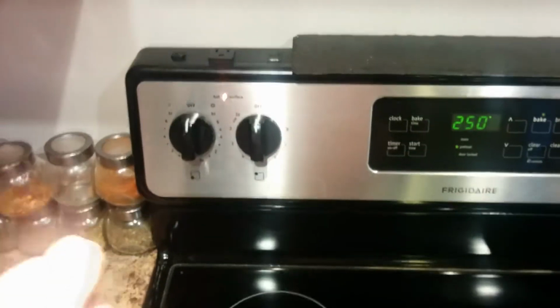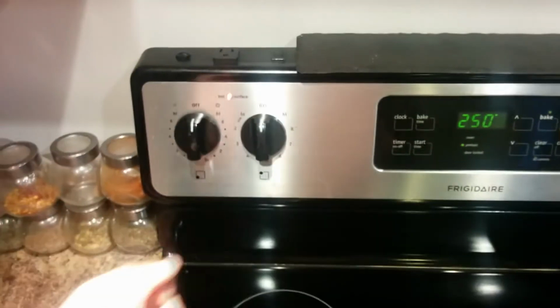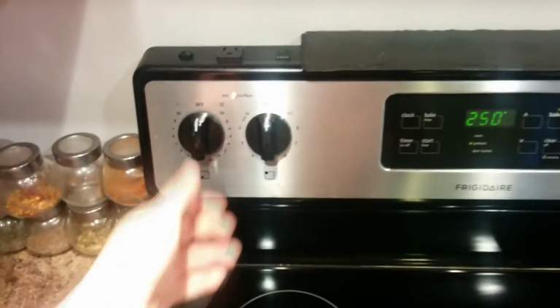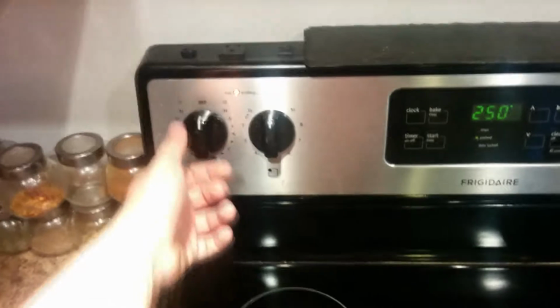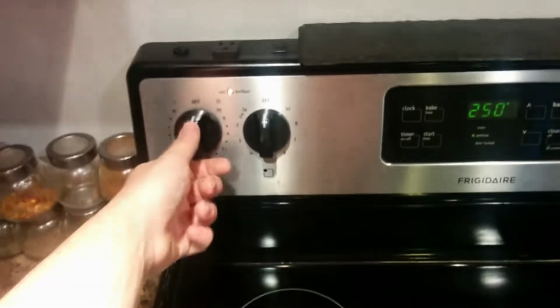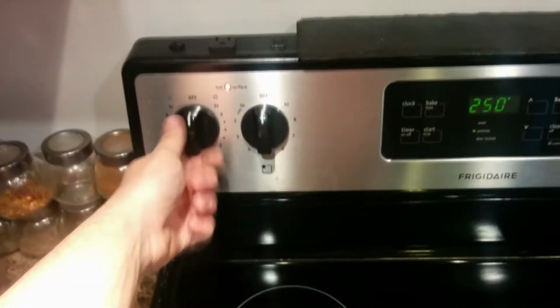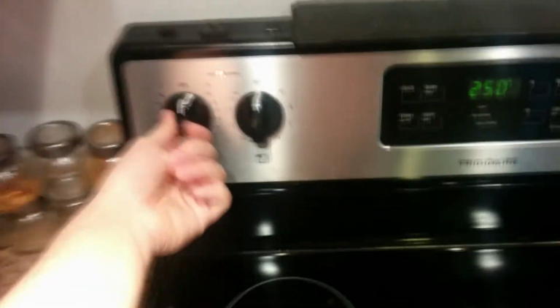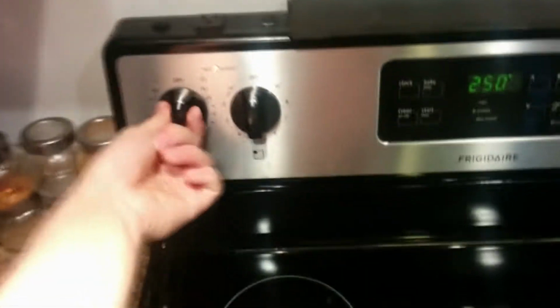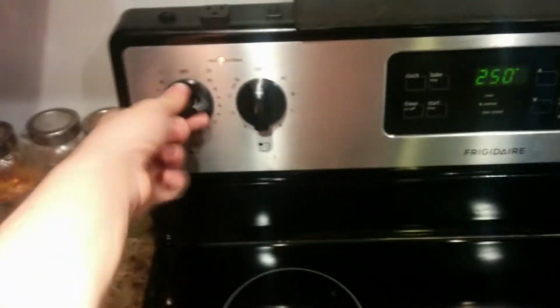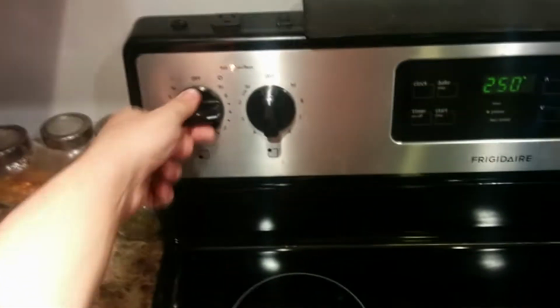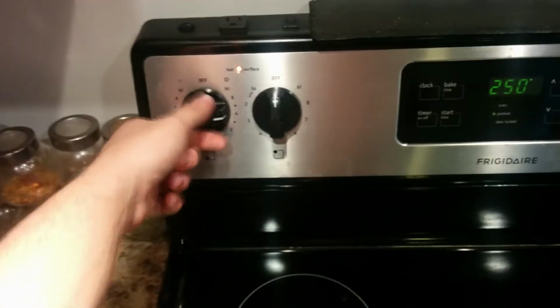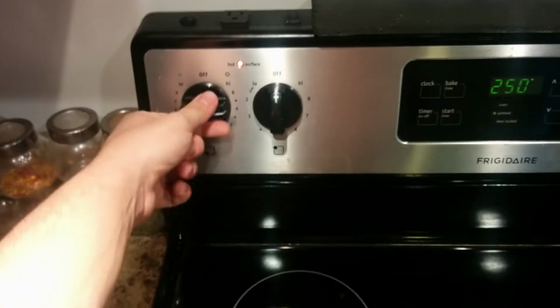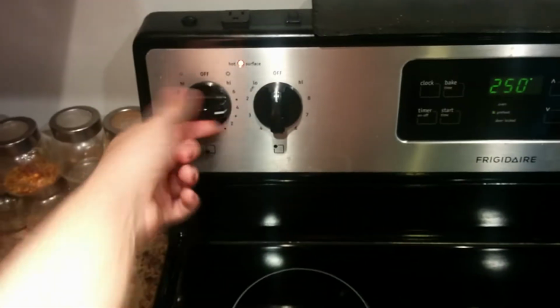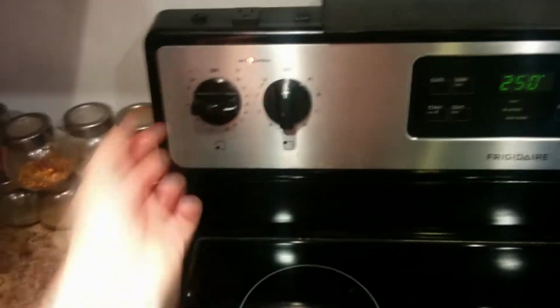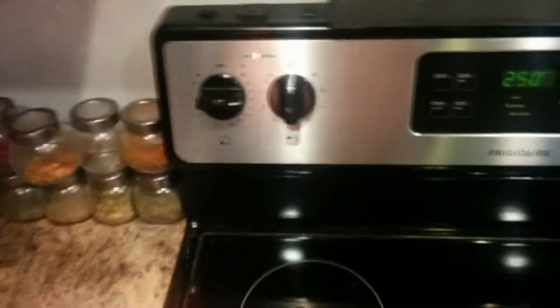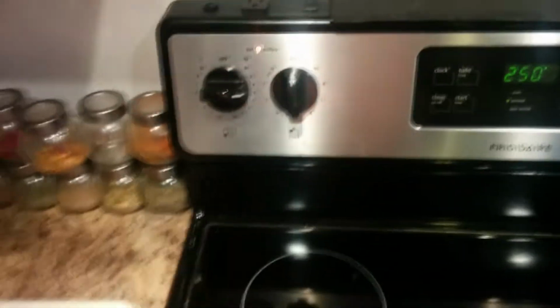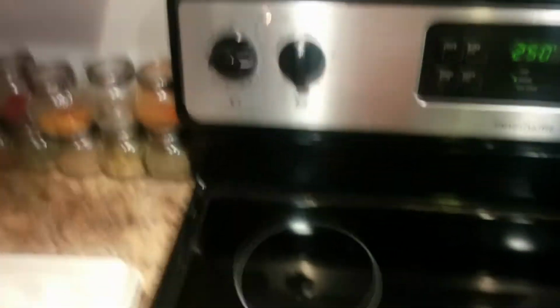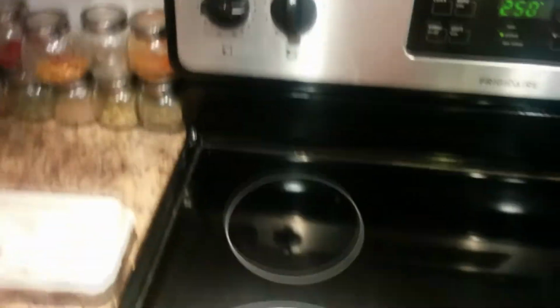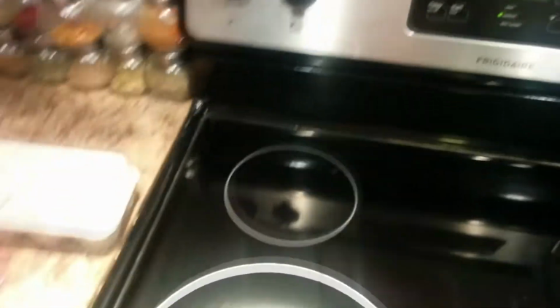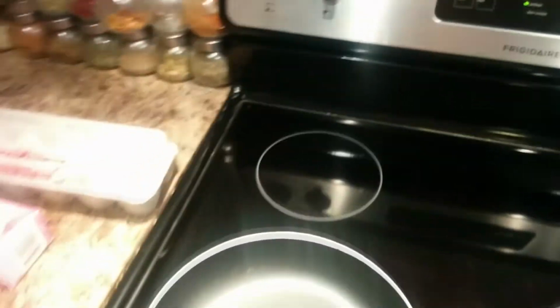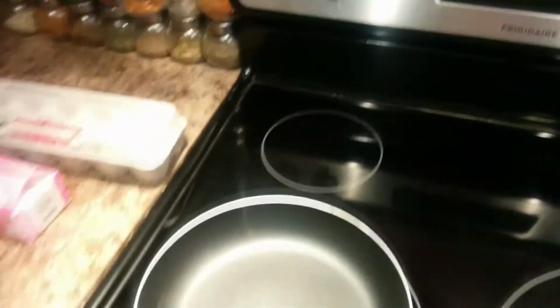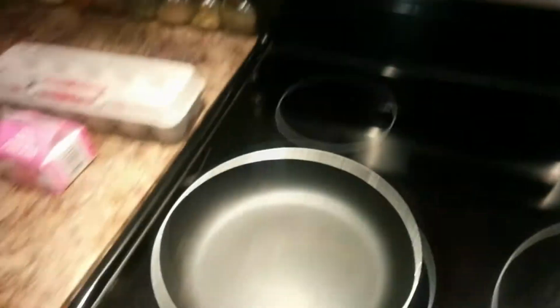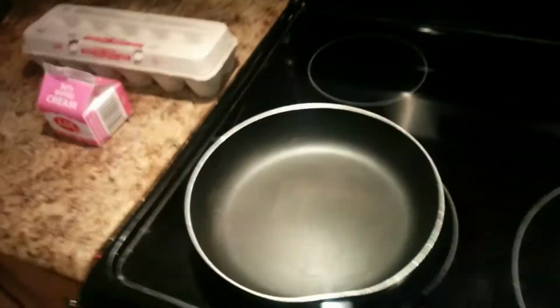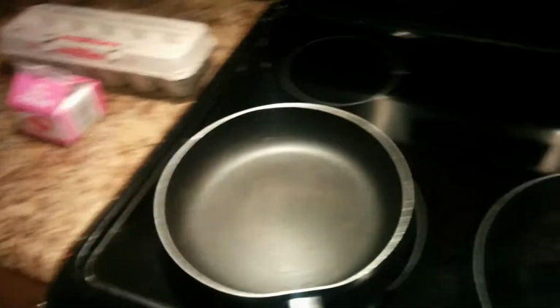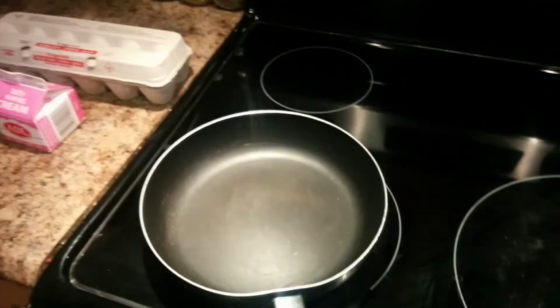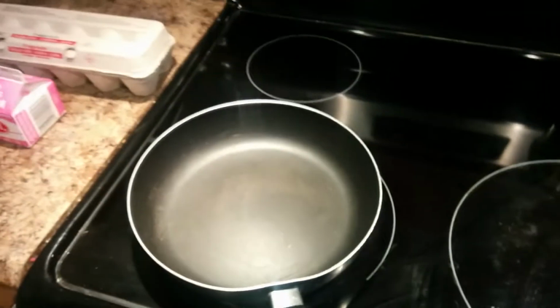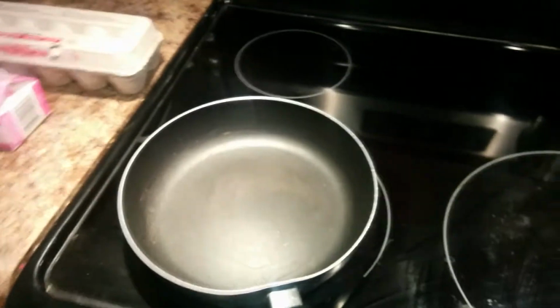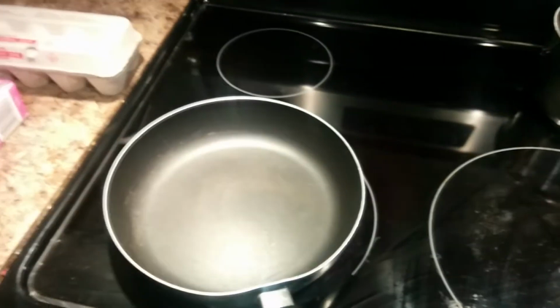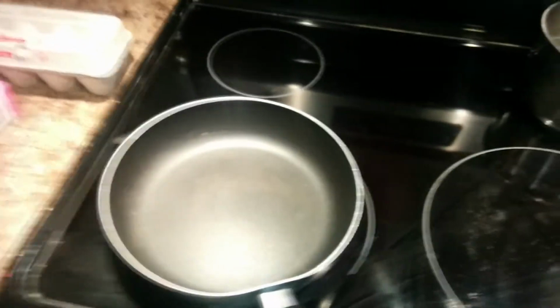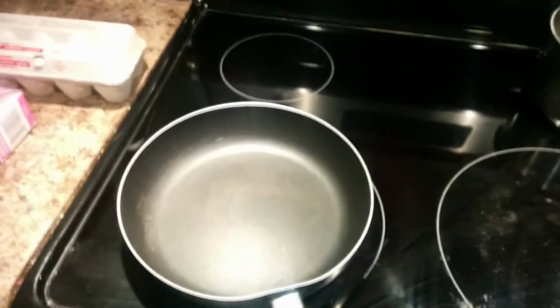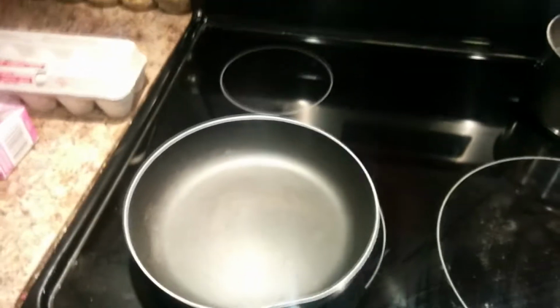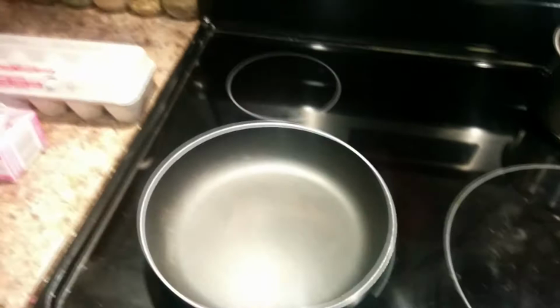We're going to start off just by using a medium heat, let the pan get a little bit warm, and then we're going to add some butter.